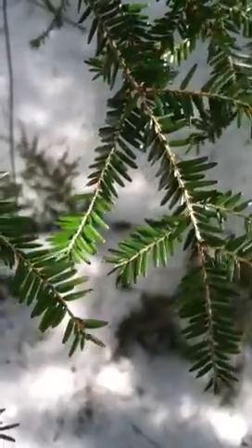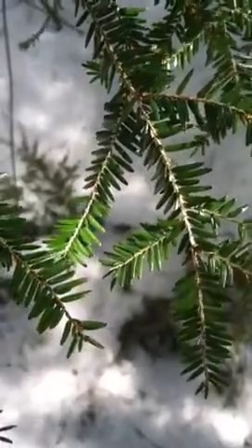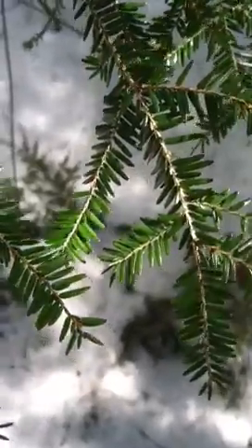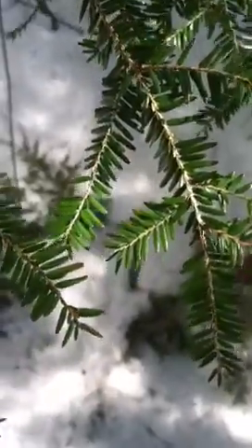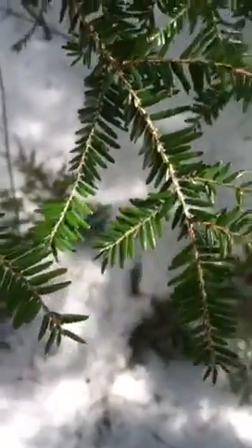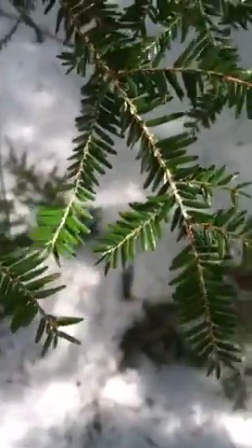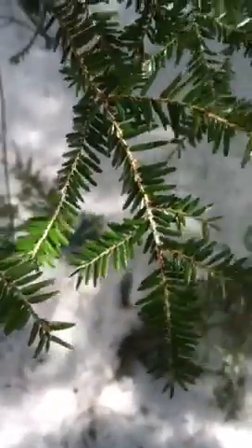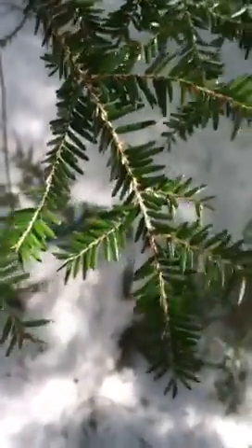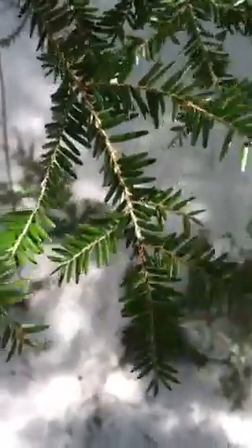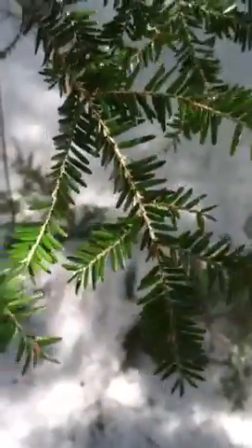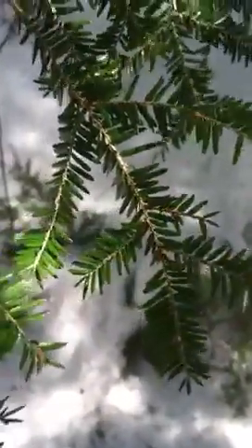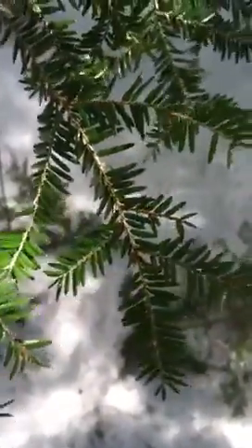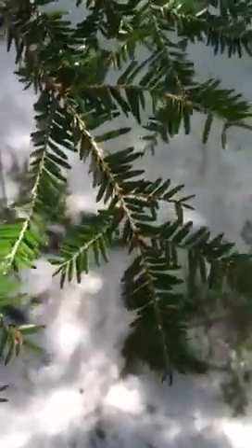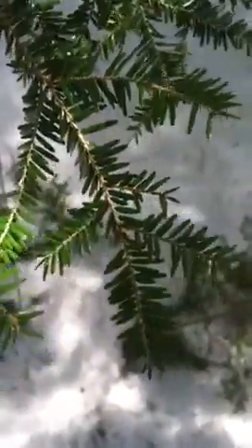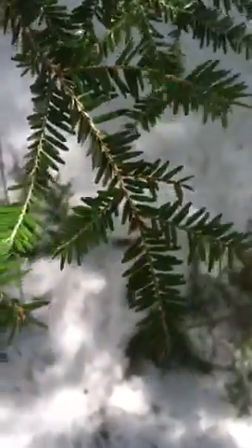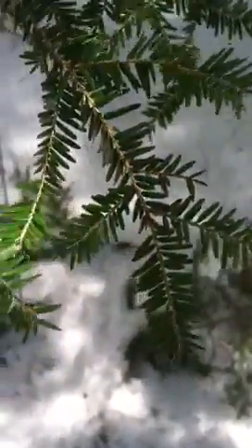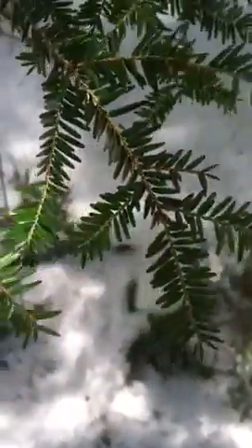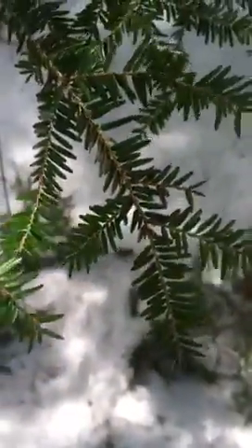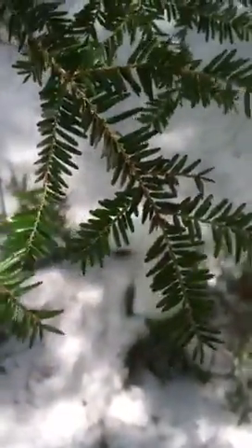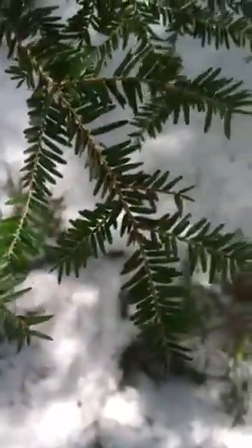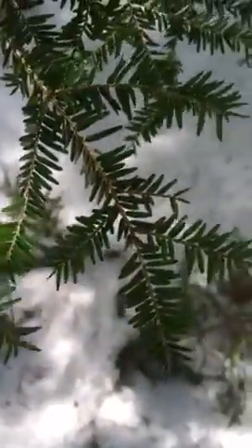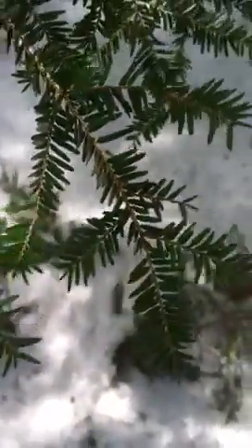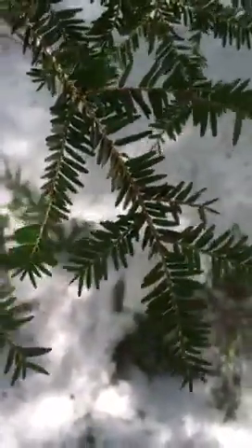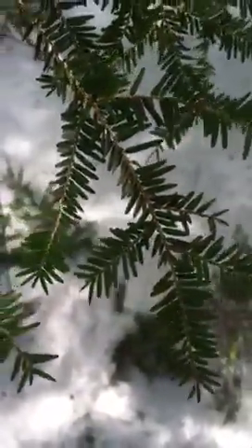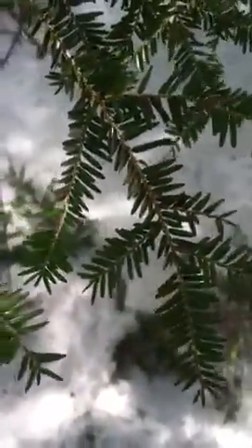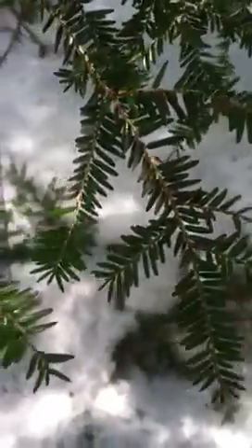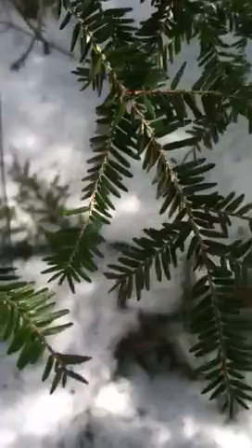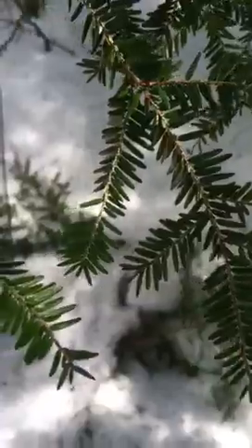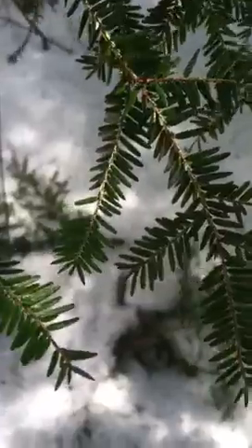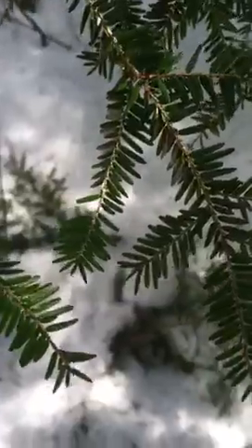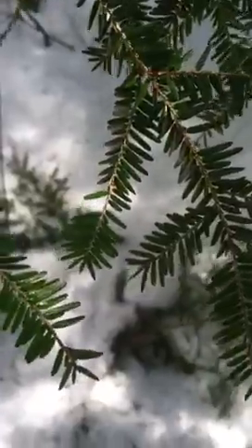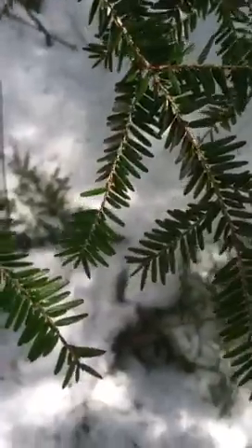Hi, welcome back again to My Nature. We're going to try to identify this tree today, and taking a quick look at it,